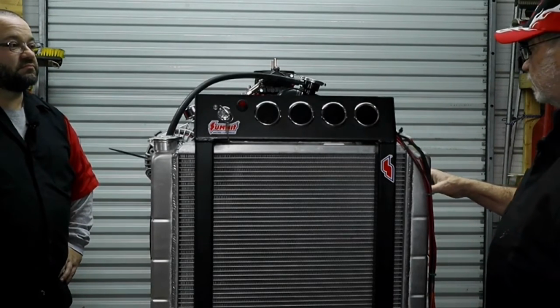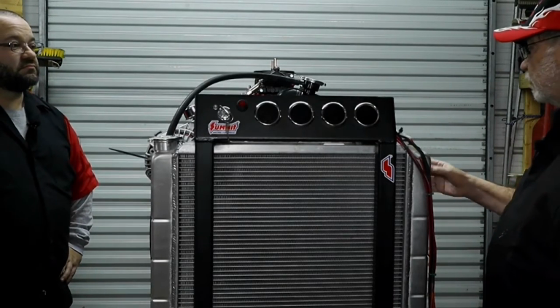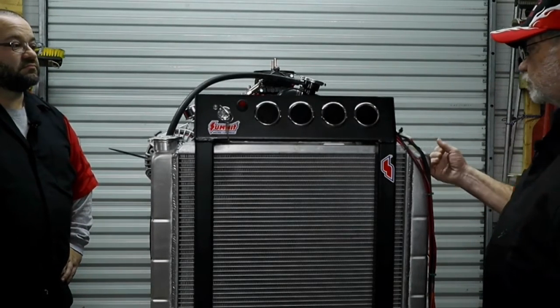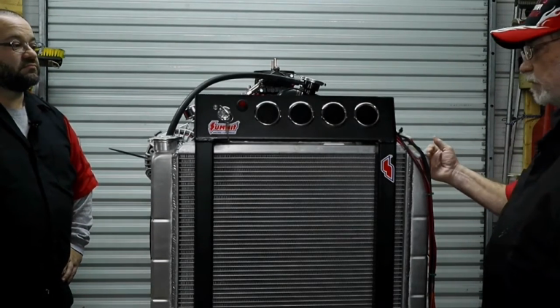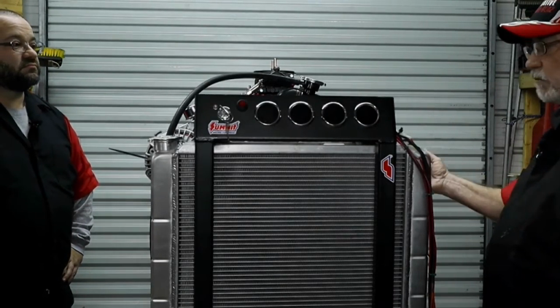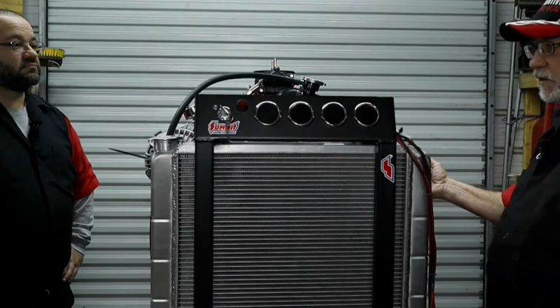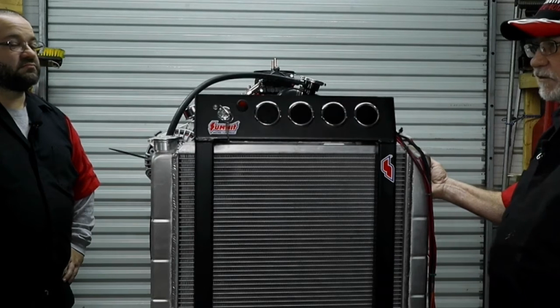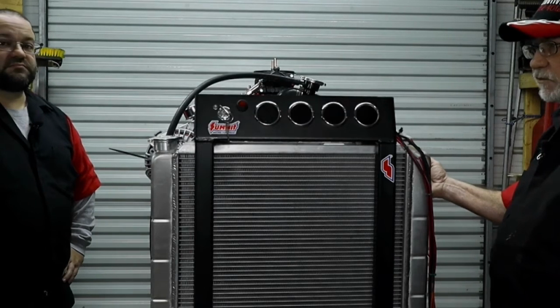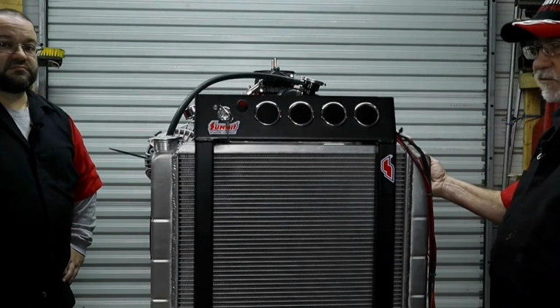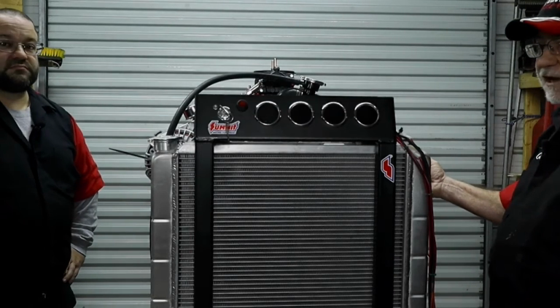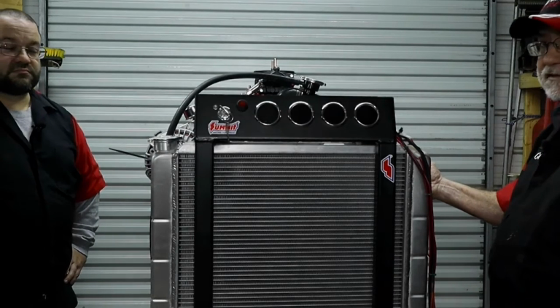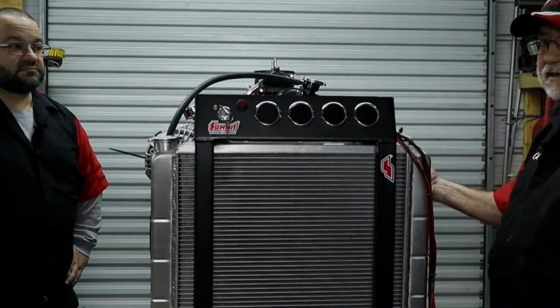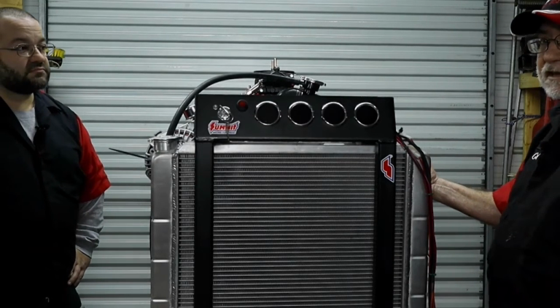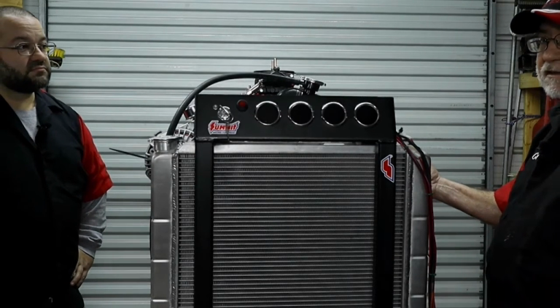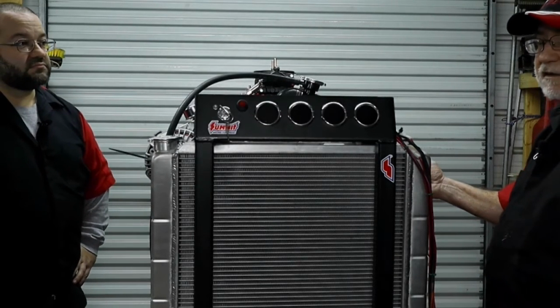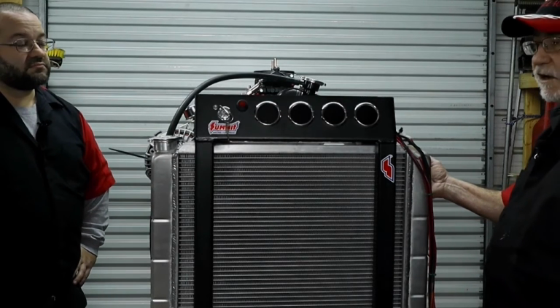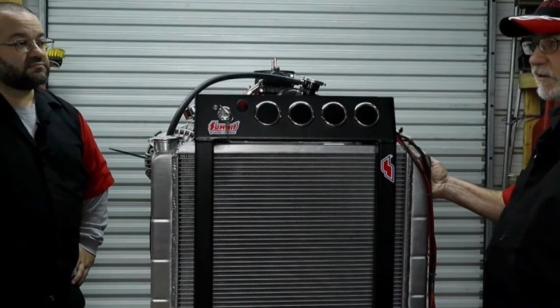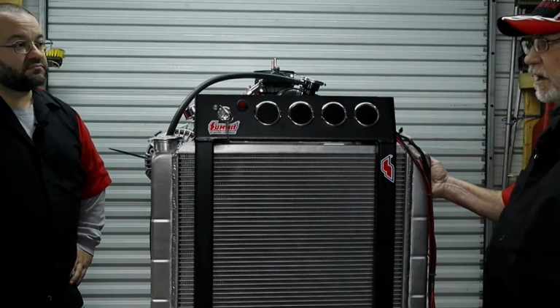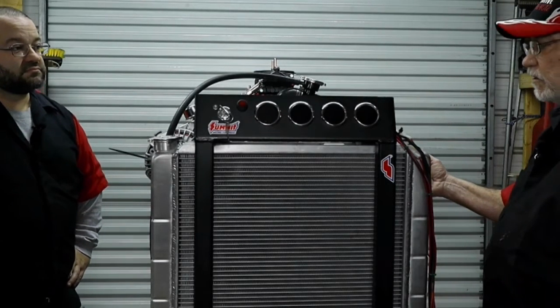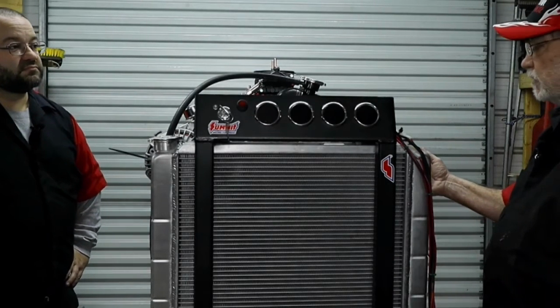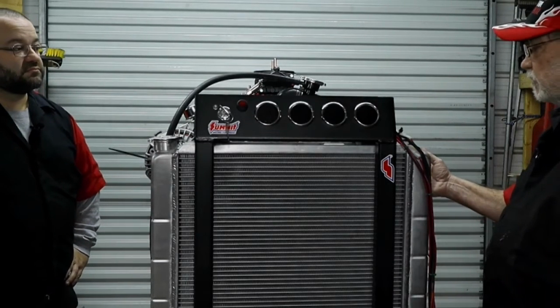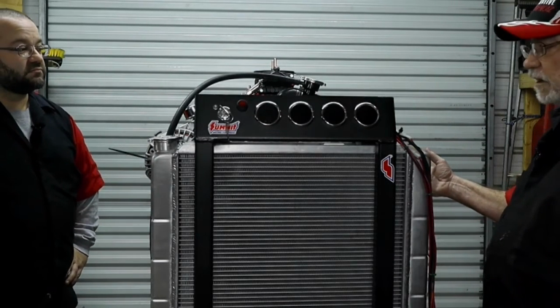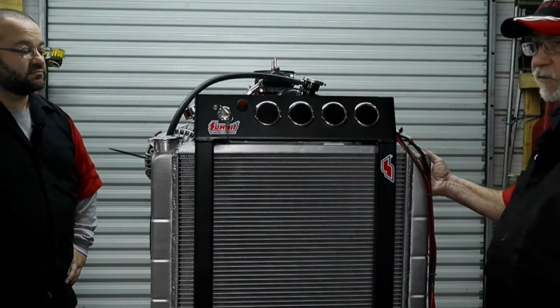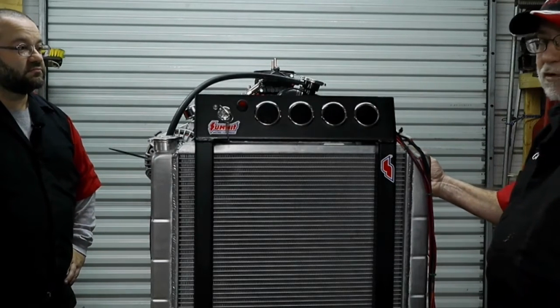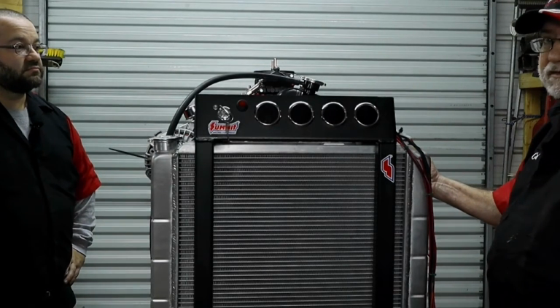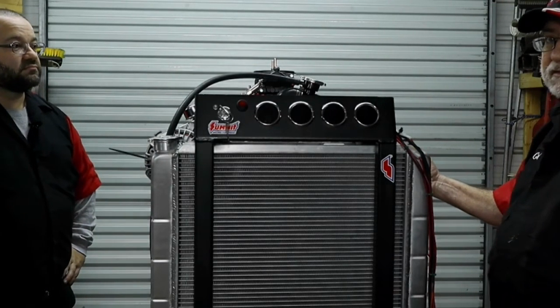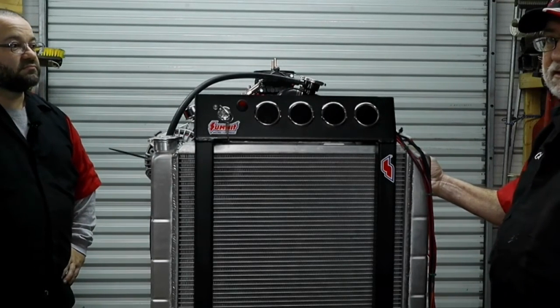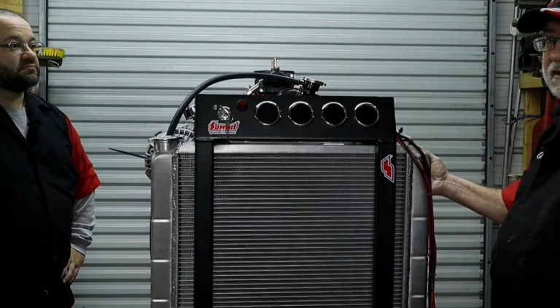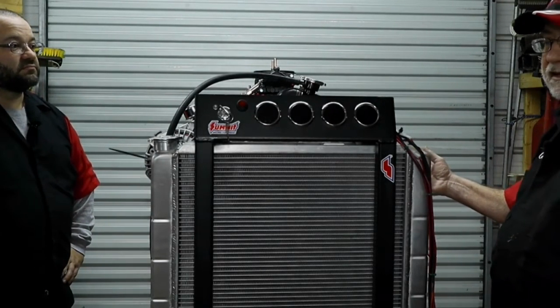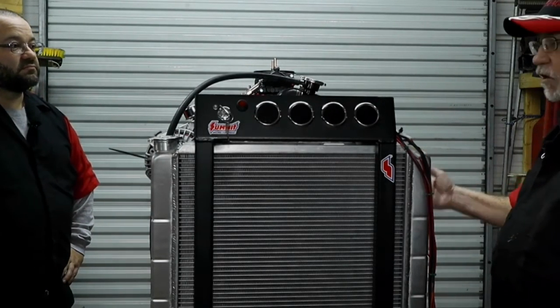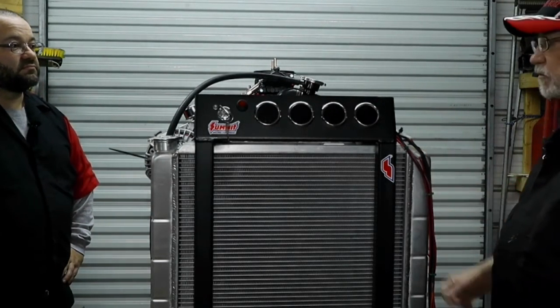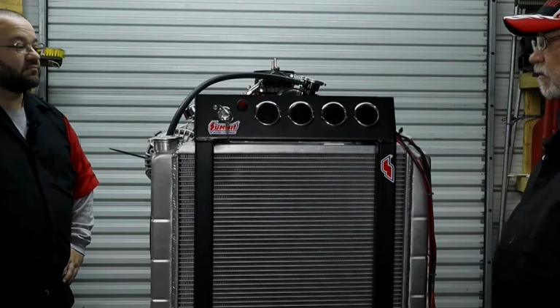When we get ready to dial this thing in at the dyno, it's going to have performance exhaust on it.